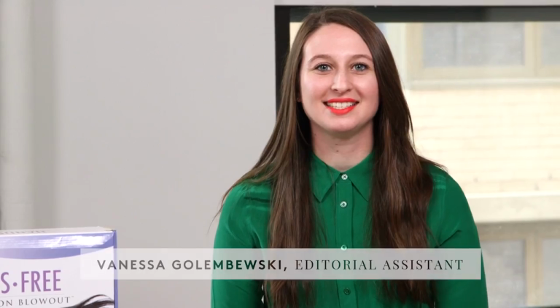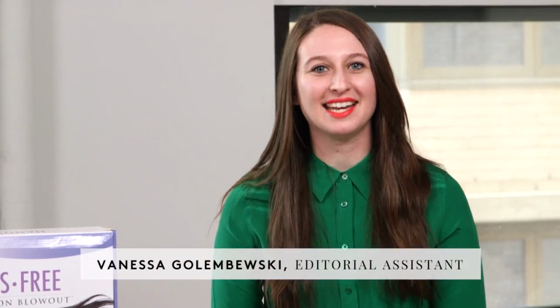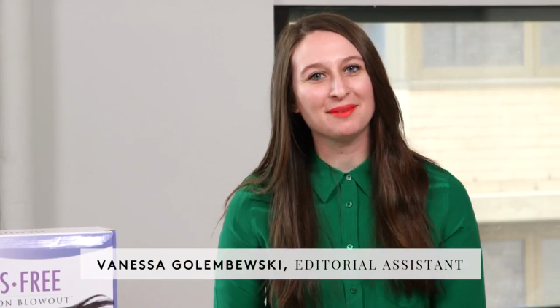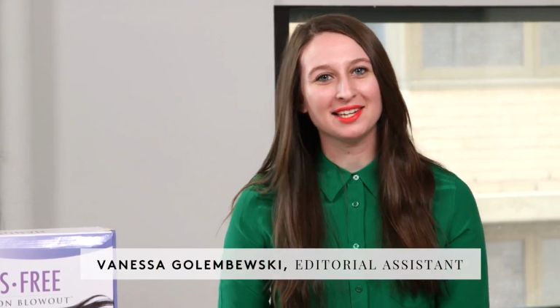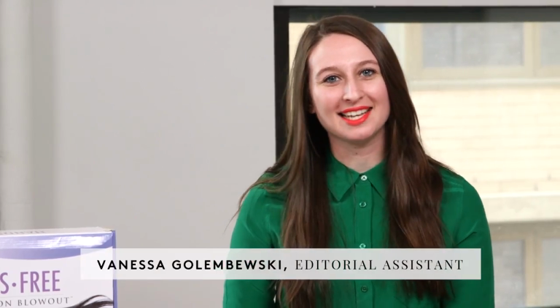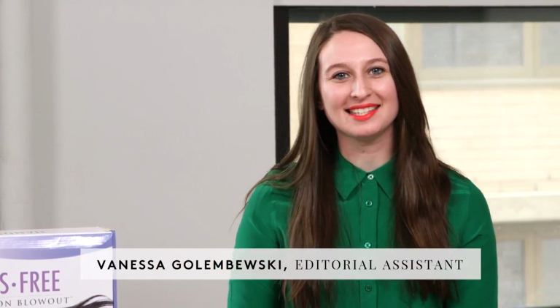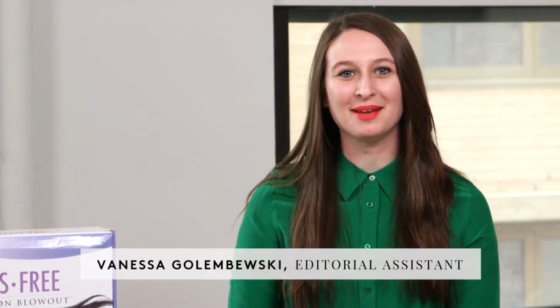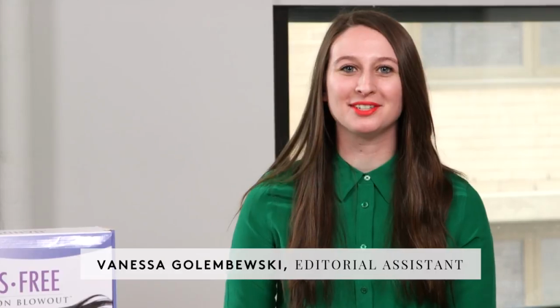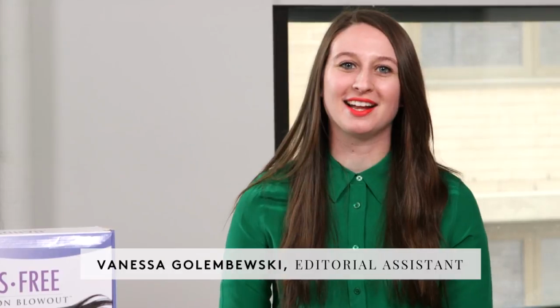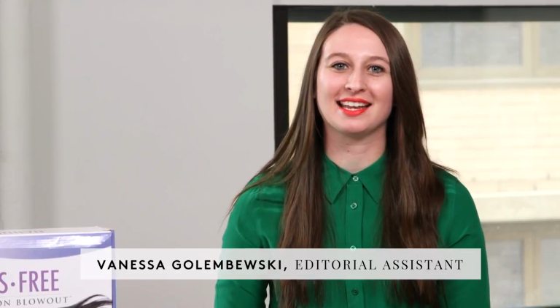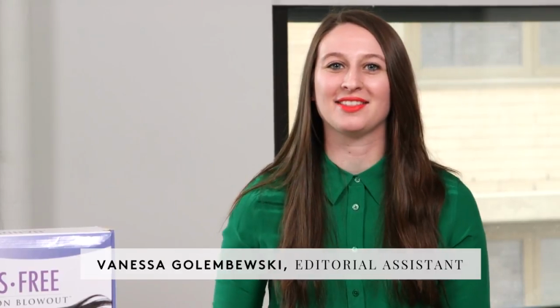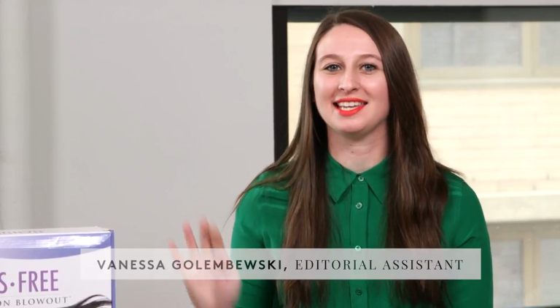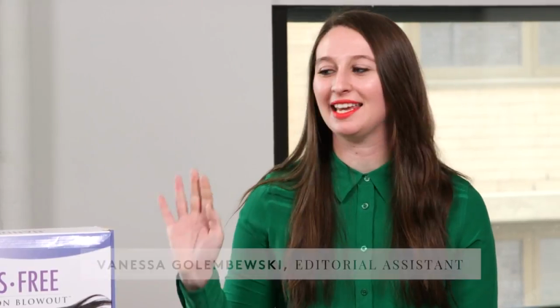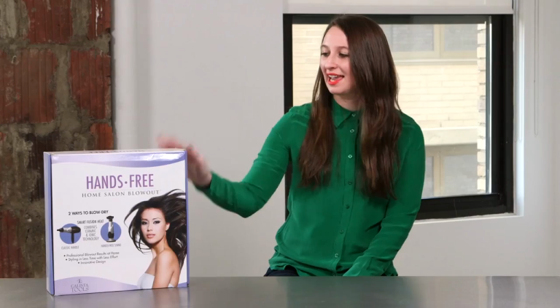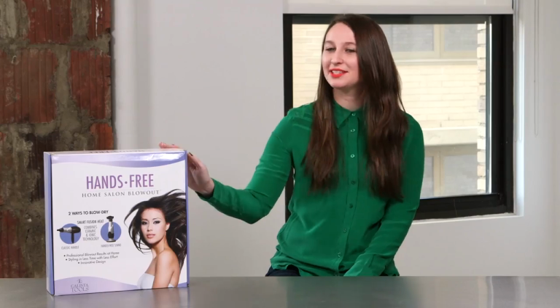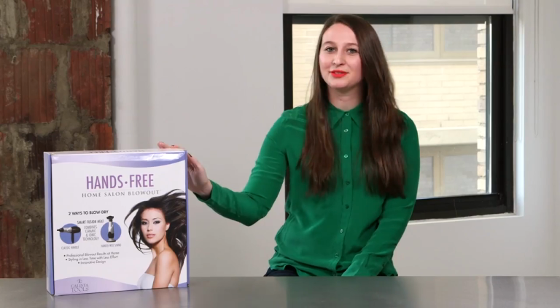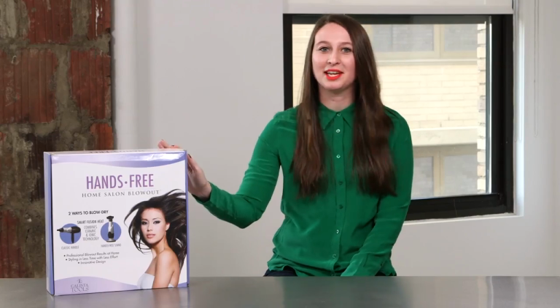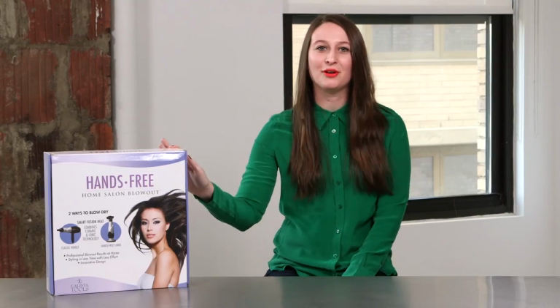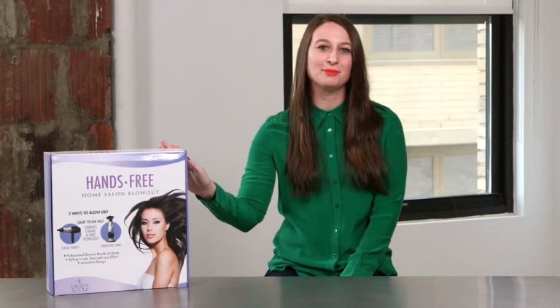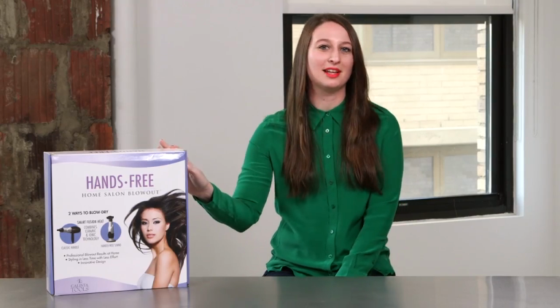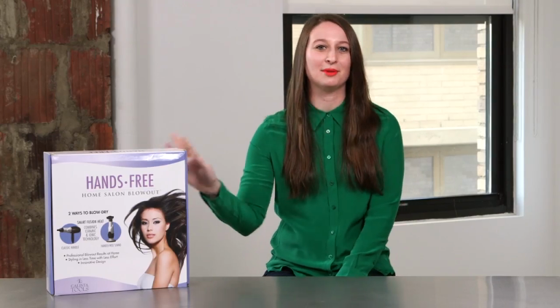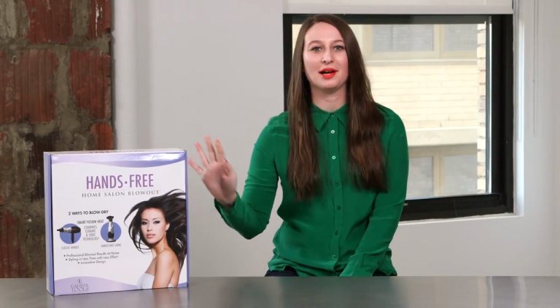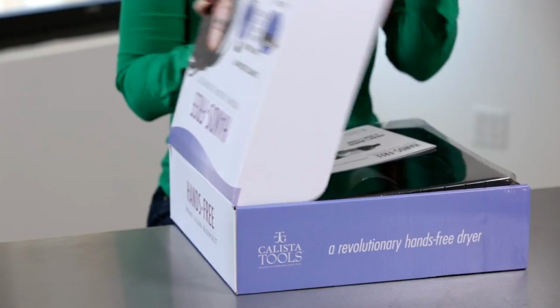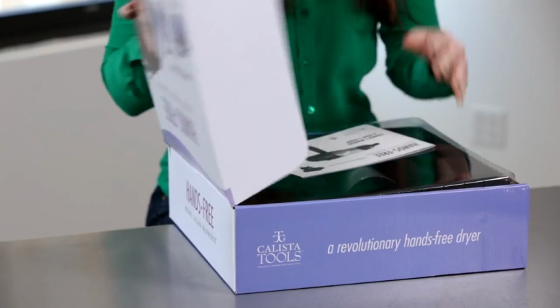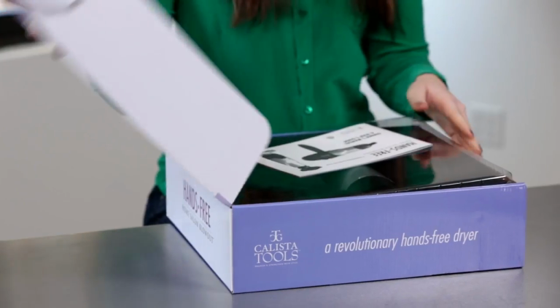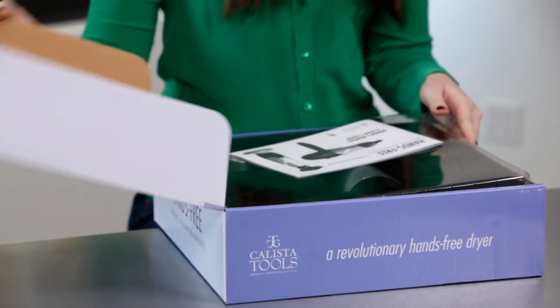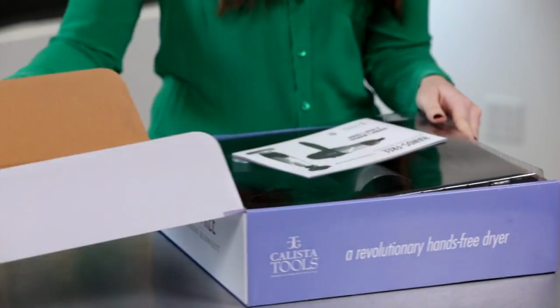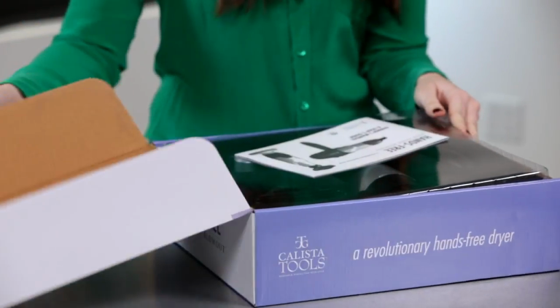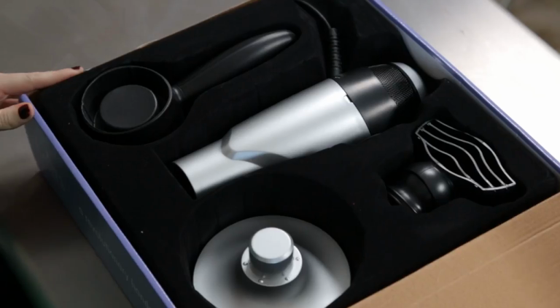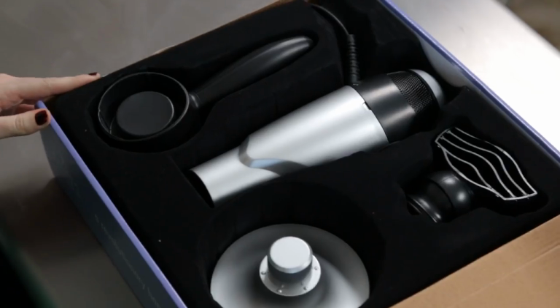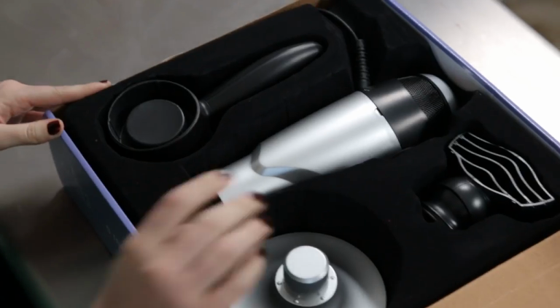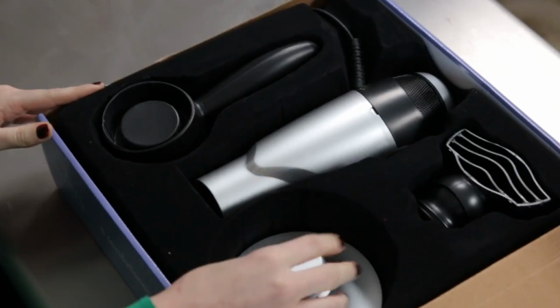Today on Beauty Test Lab we're trying out the hands-free home salon blowout. It's got a lot of parts.